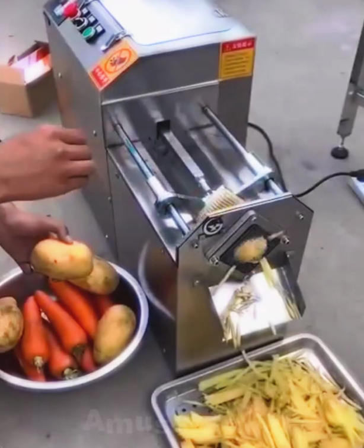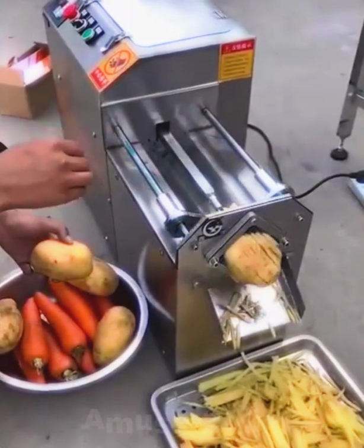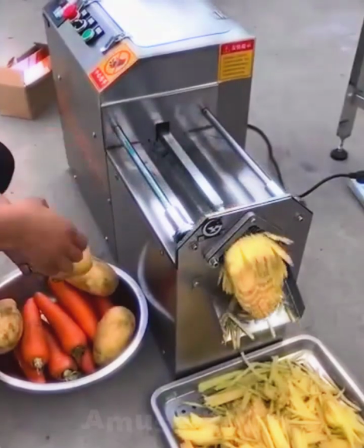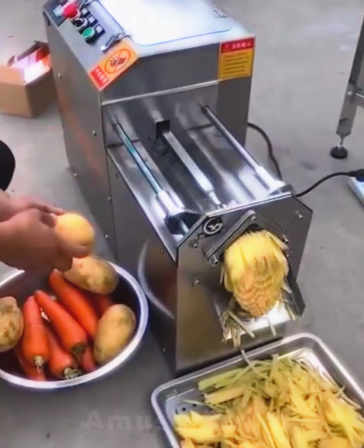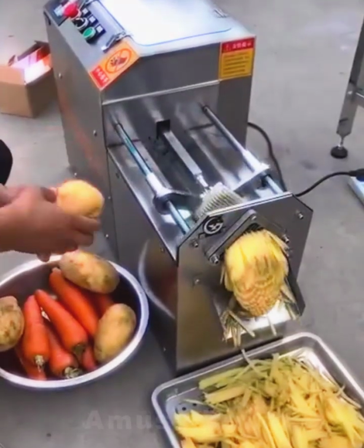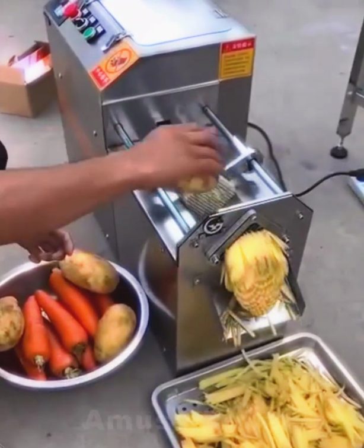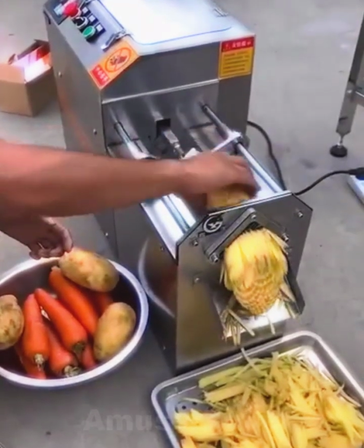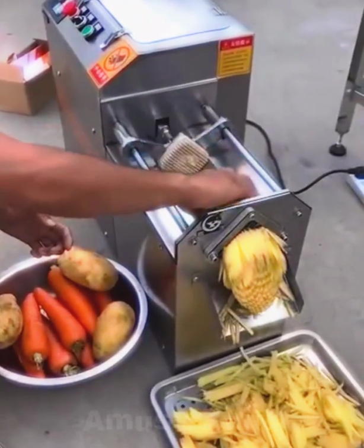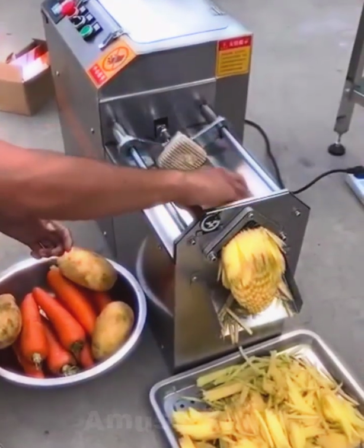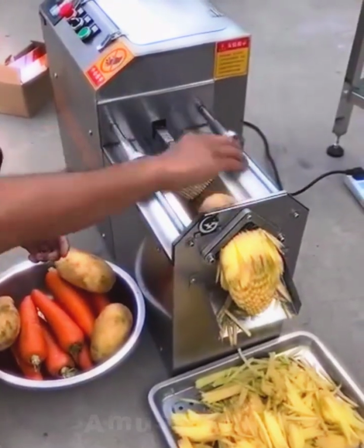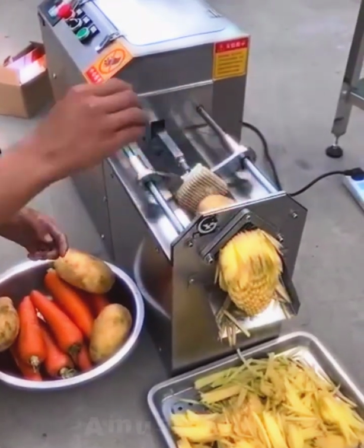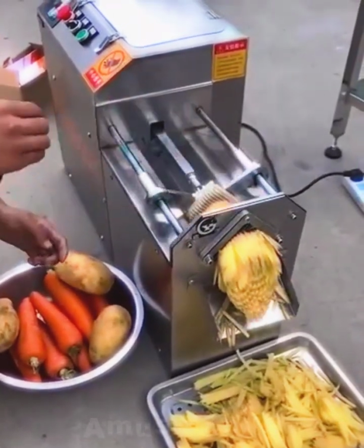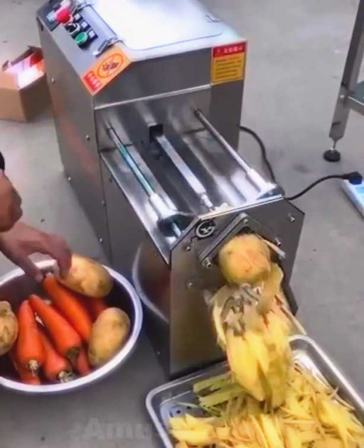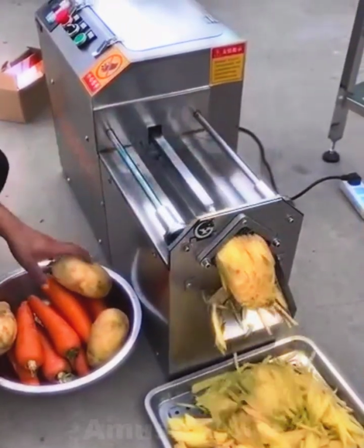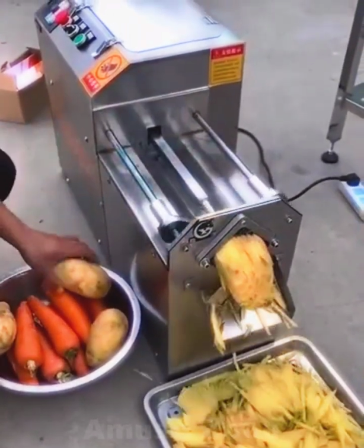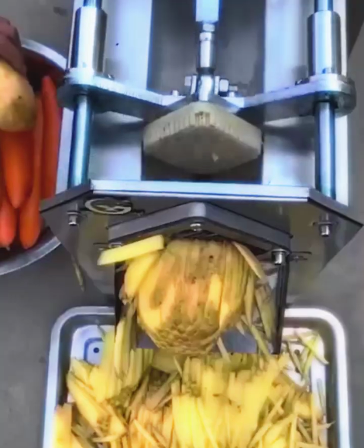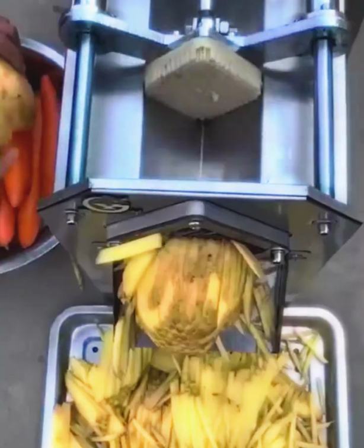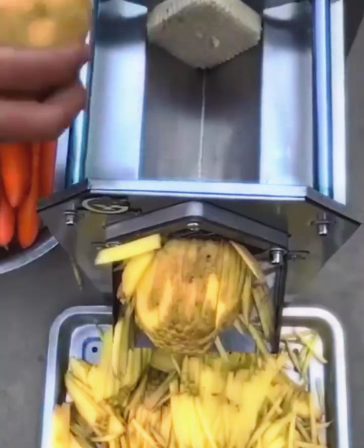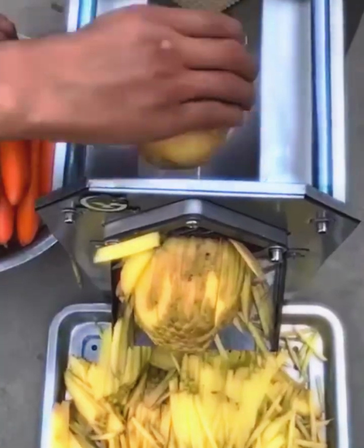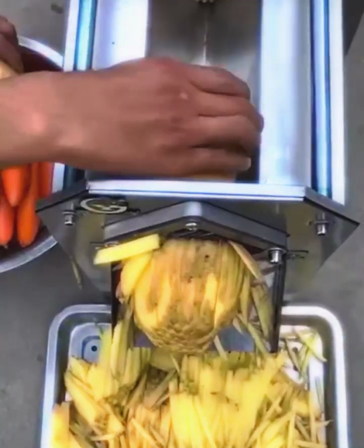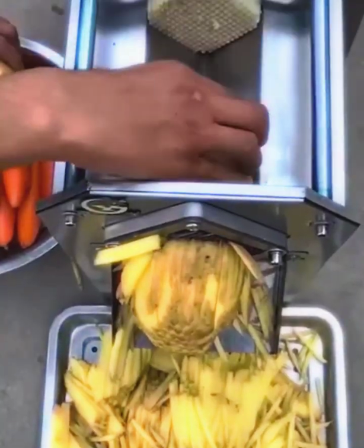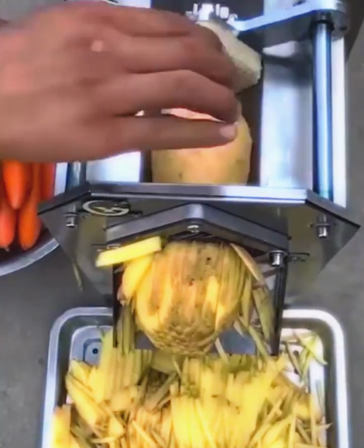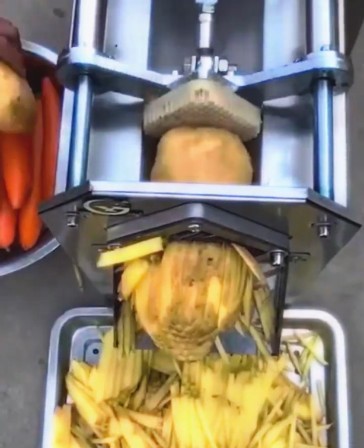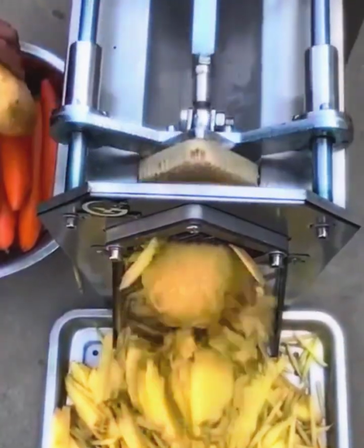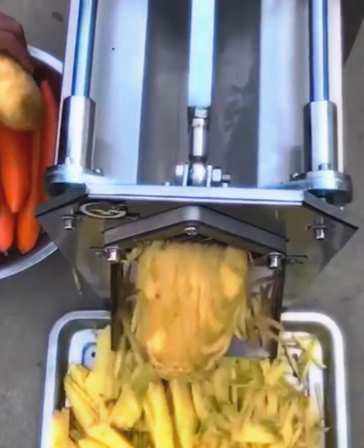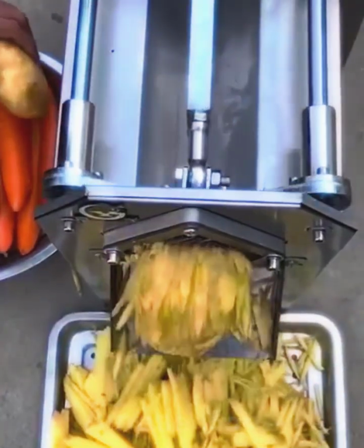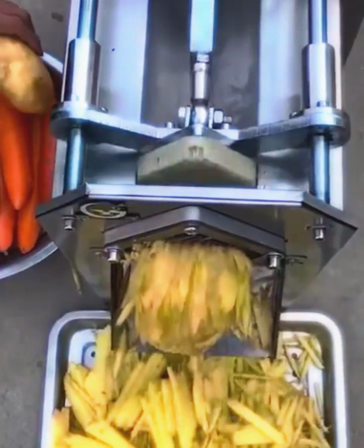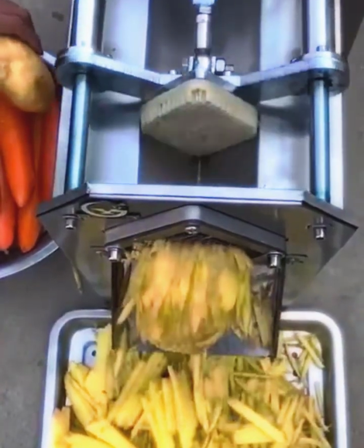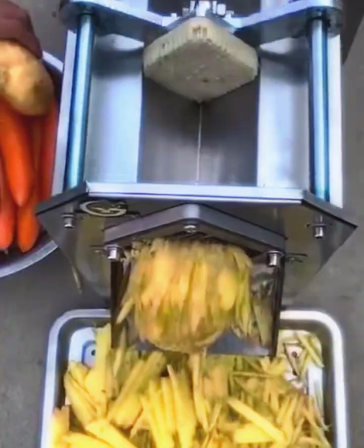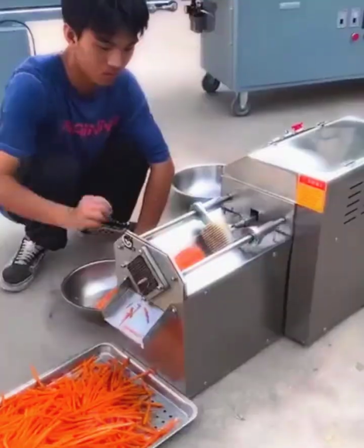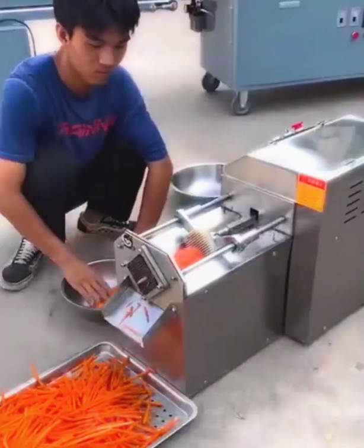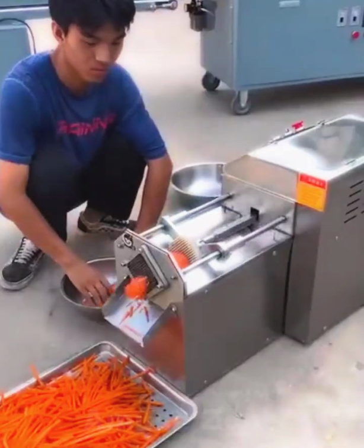This machine will cut any of your vegetables into small strips and simplify the cooking process several times.